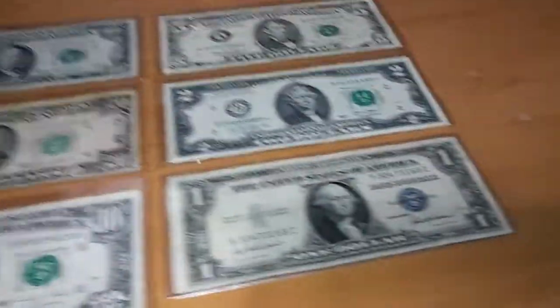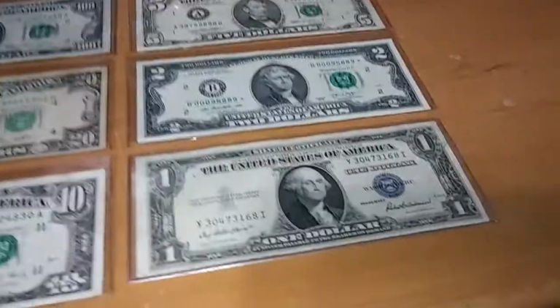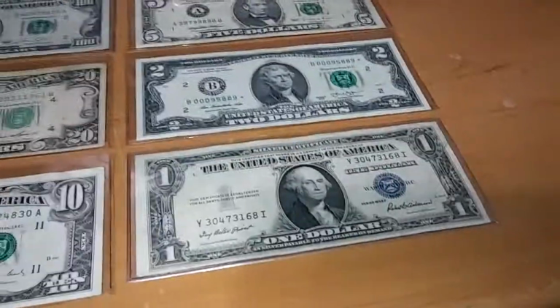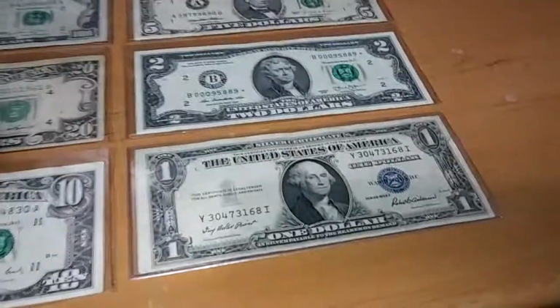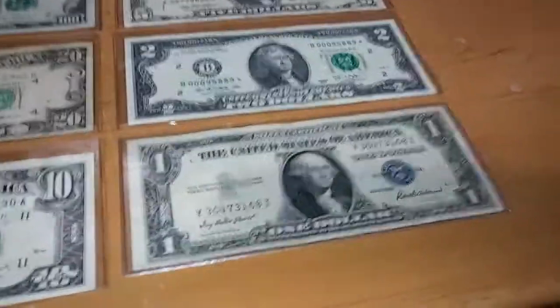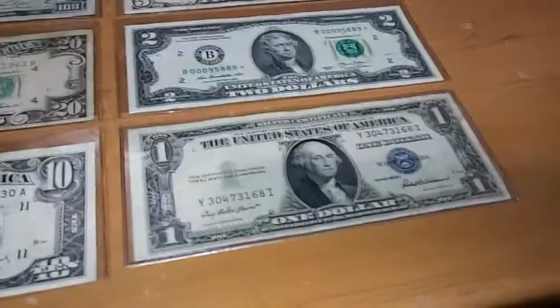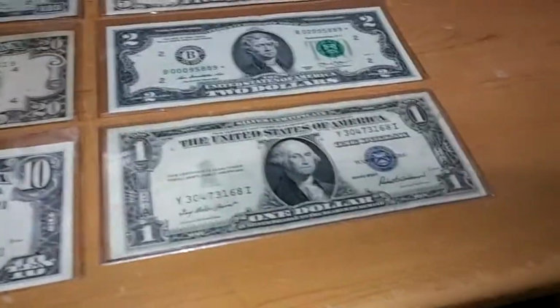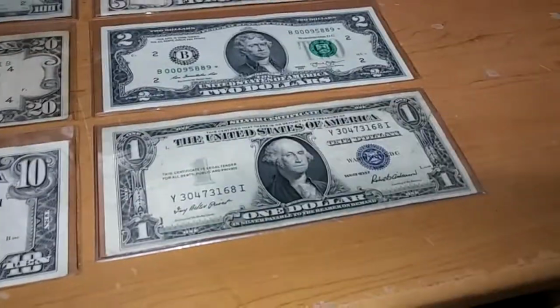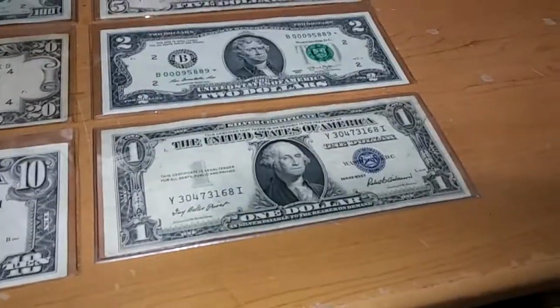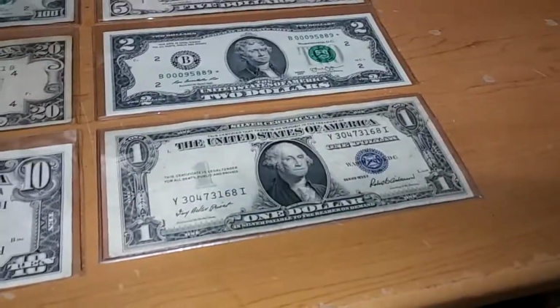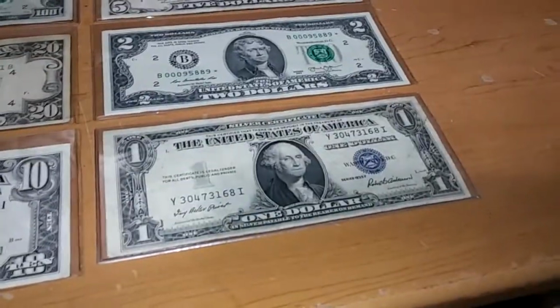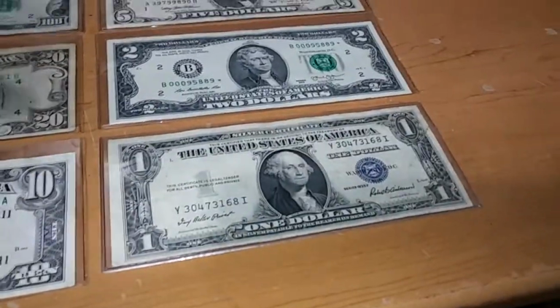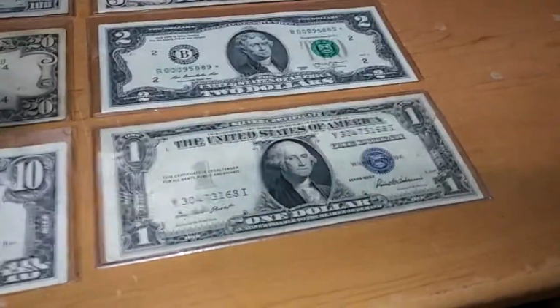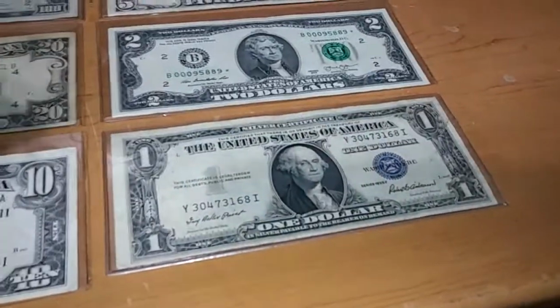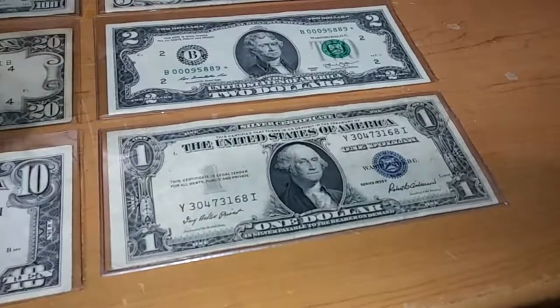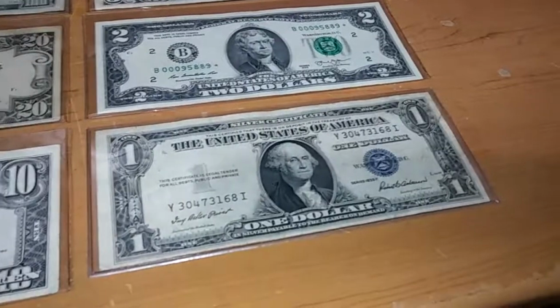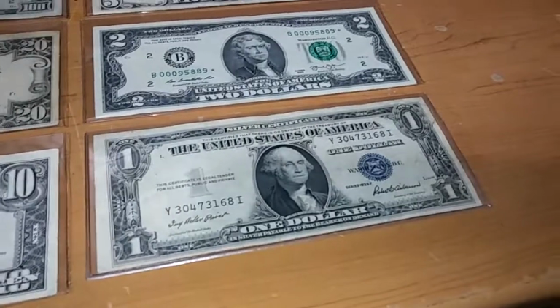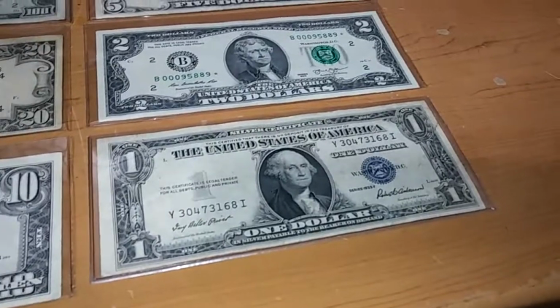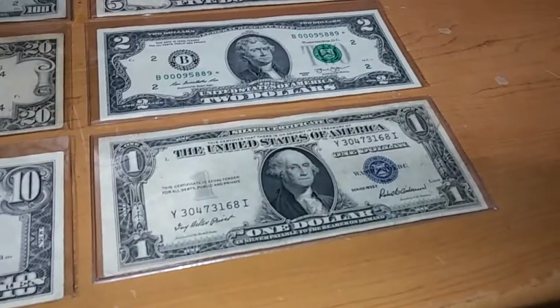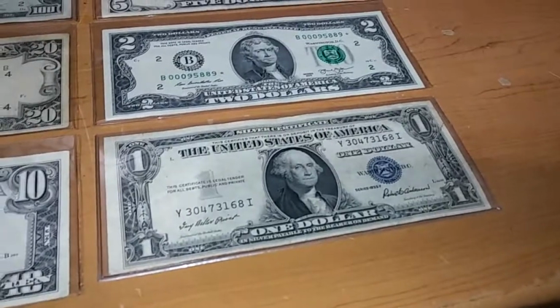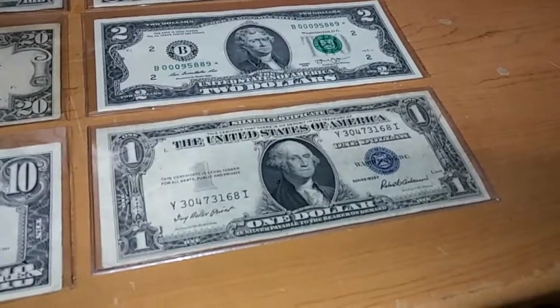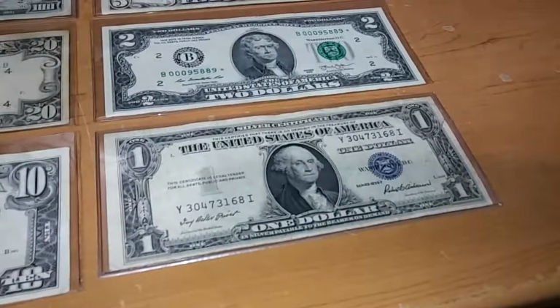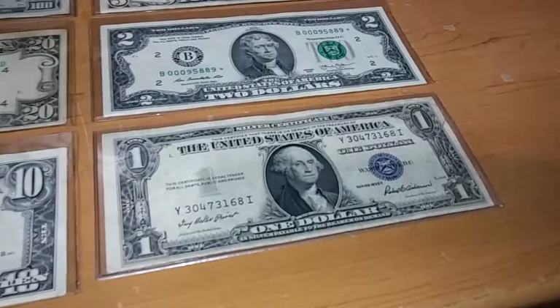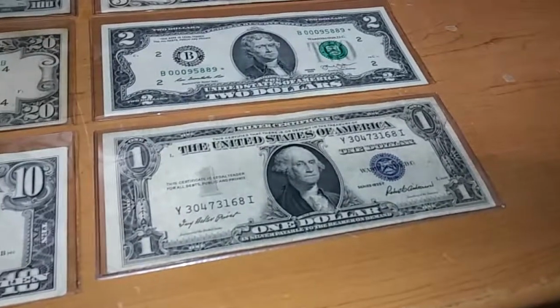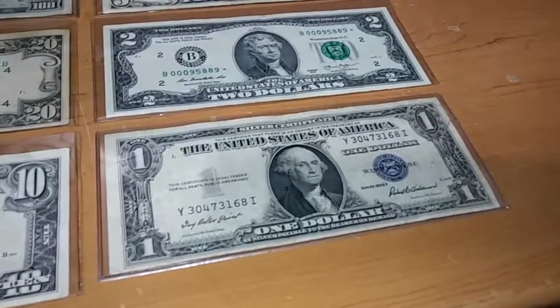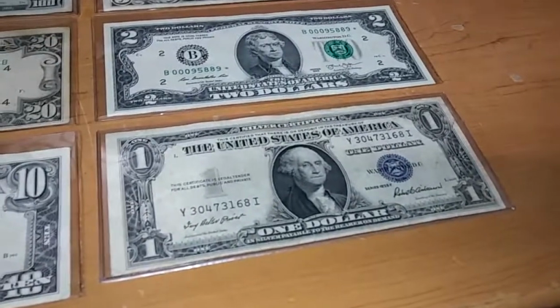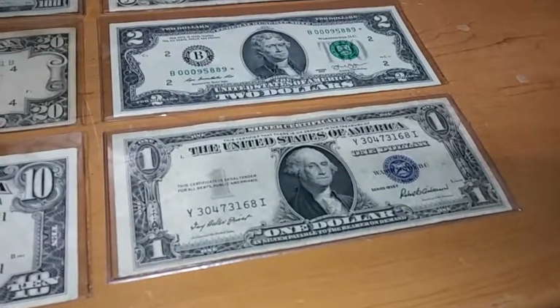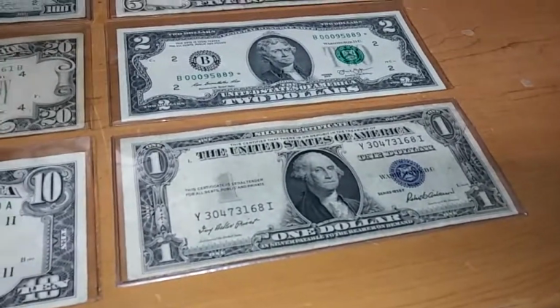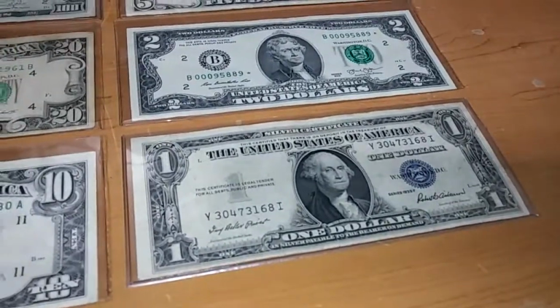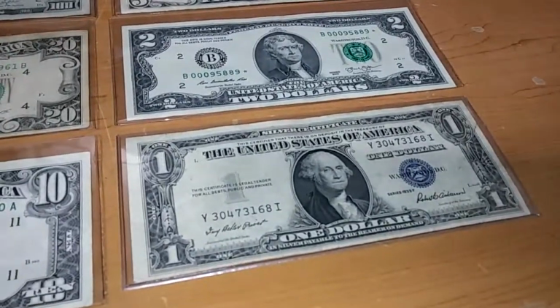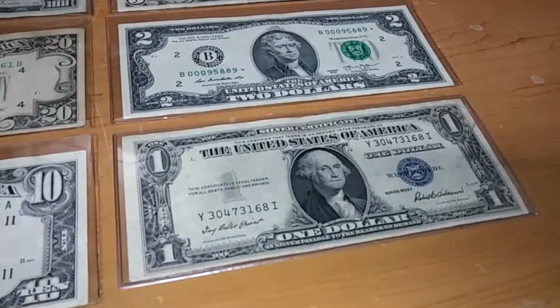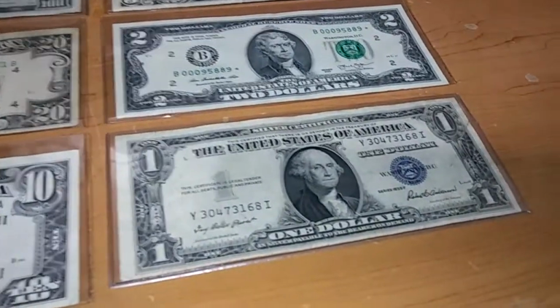This dollar I actually found in Puerto Rico — my grandpa gave it to me.